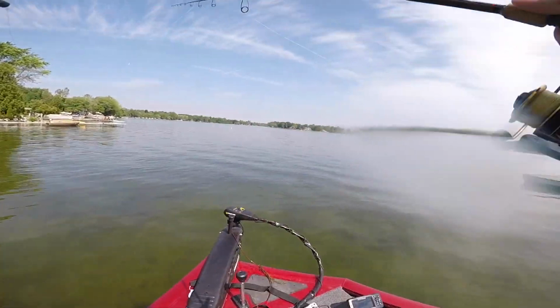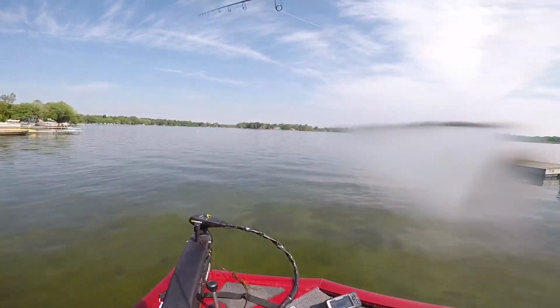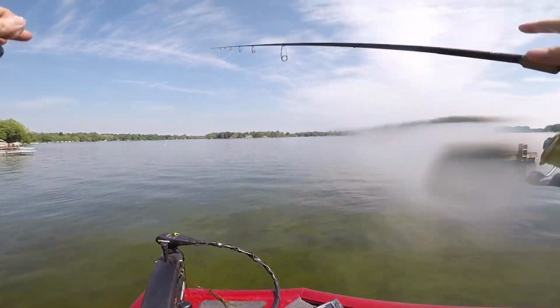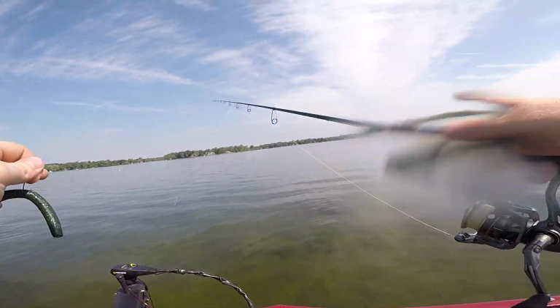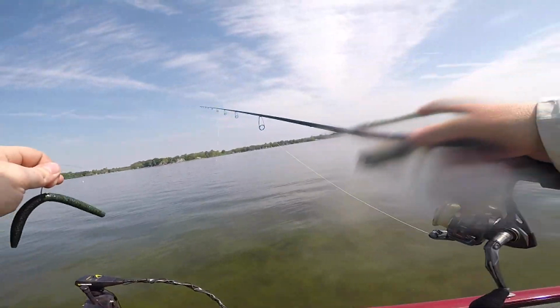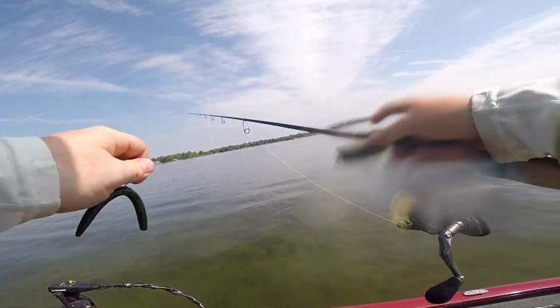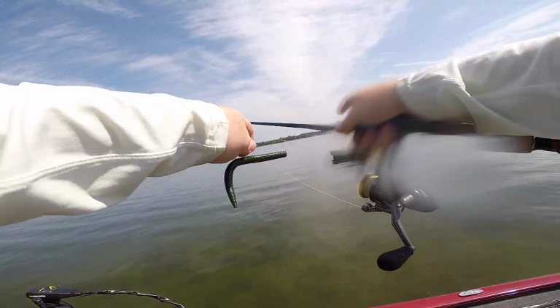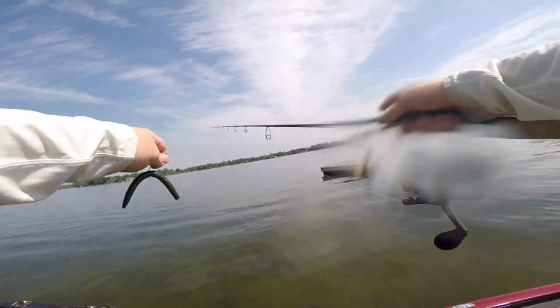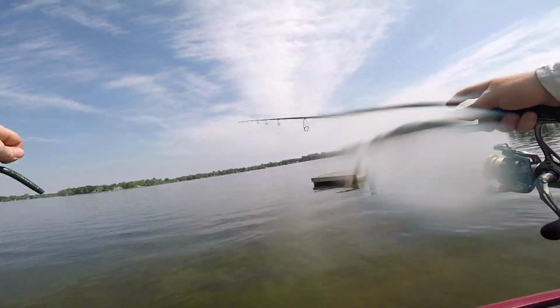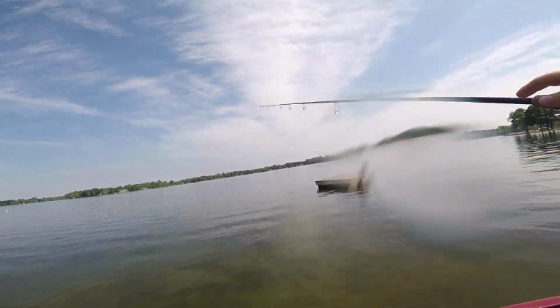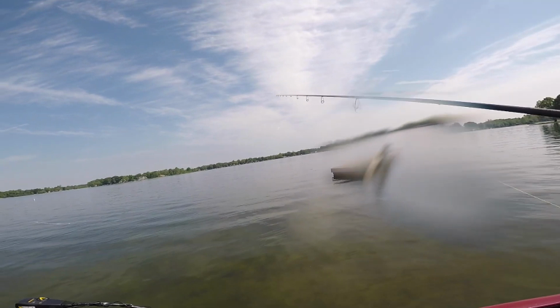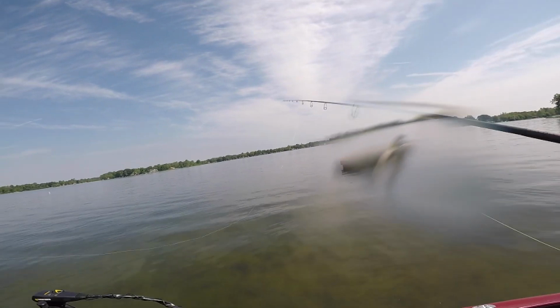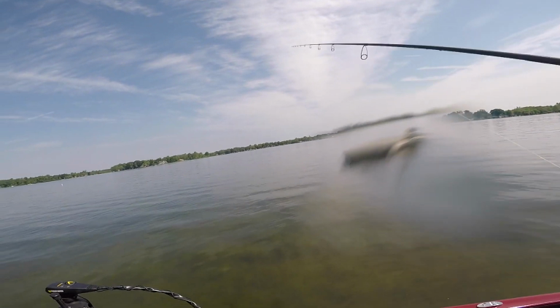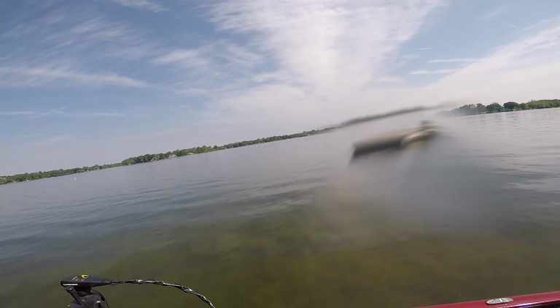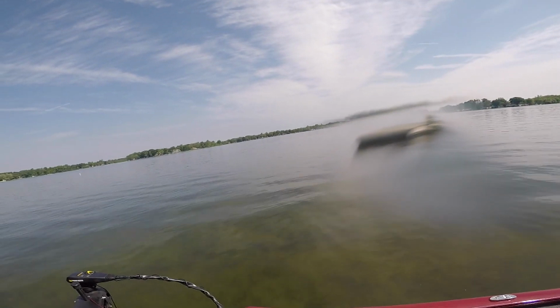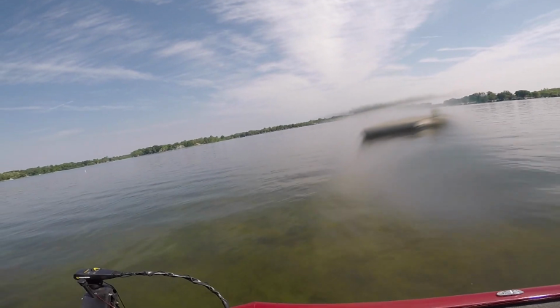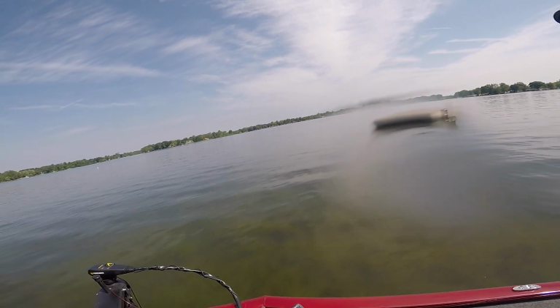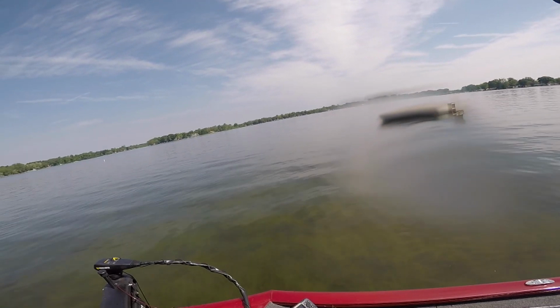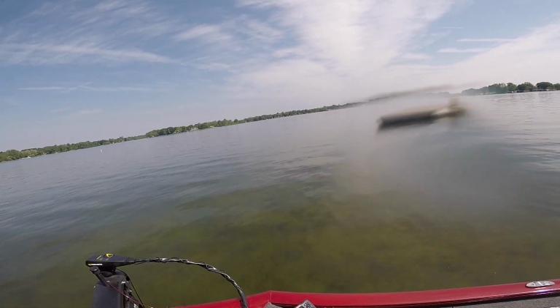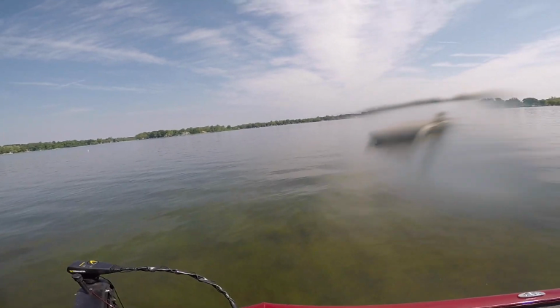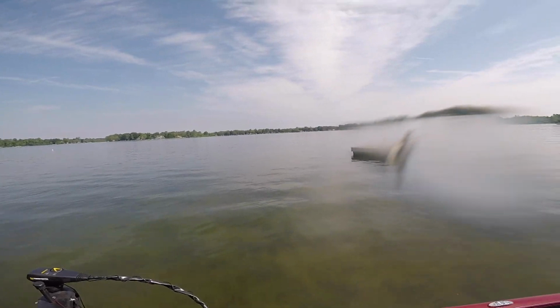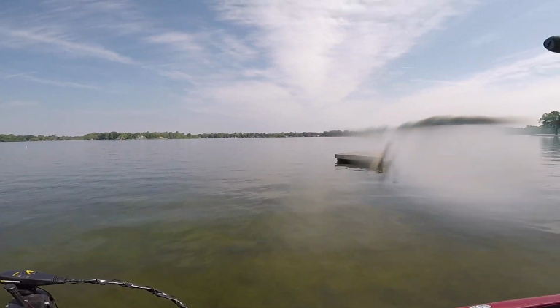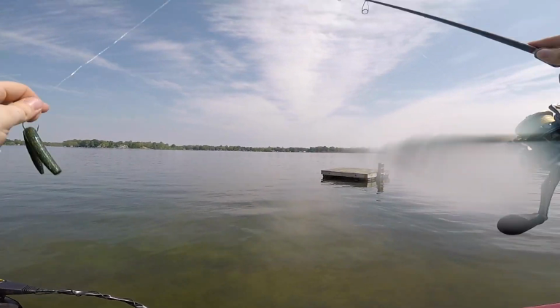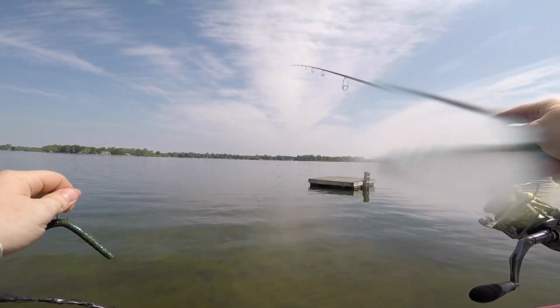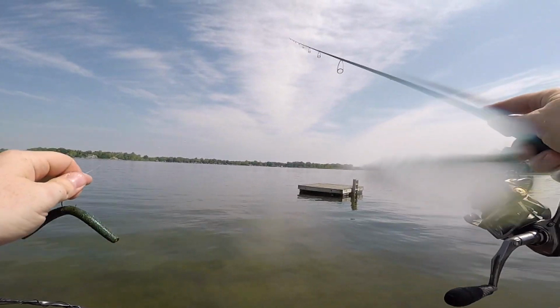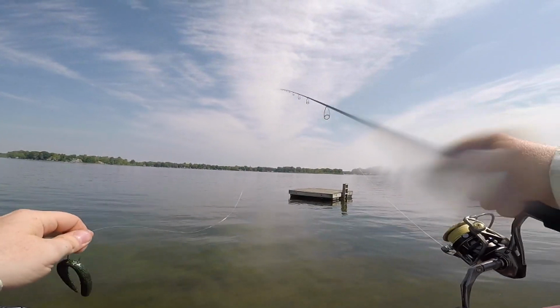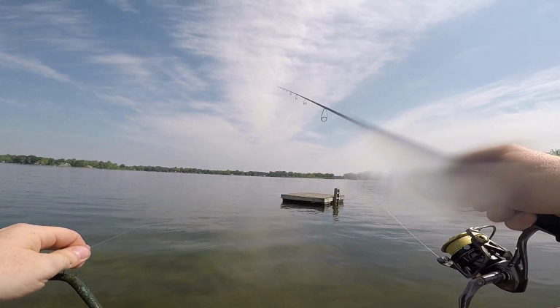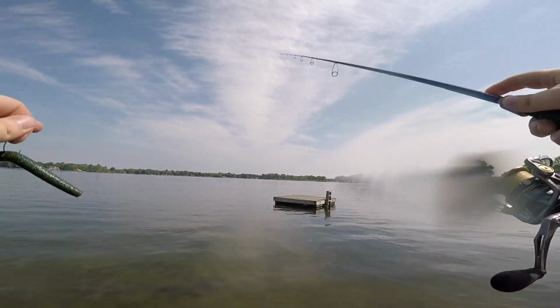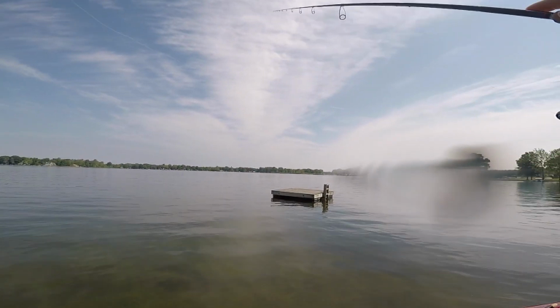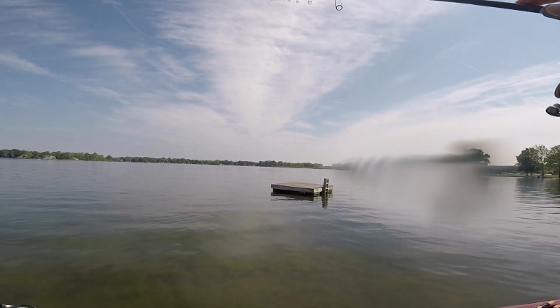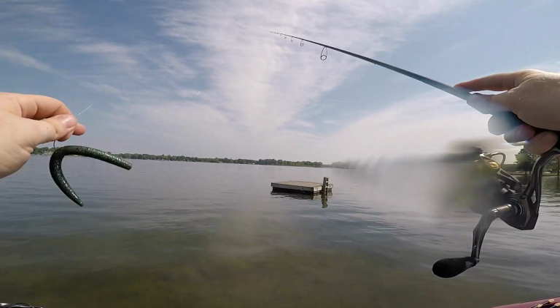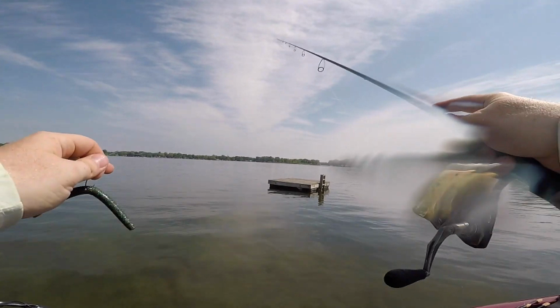Do not be fishing open water, shallow flats, open banks. Those fish are going to be relating to some sort of cover or they're going to be out deep.